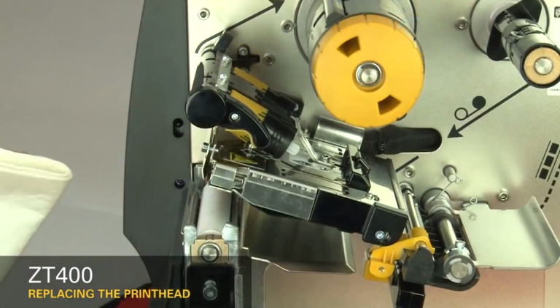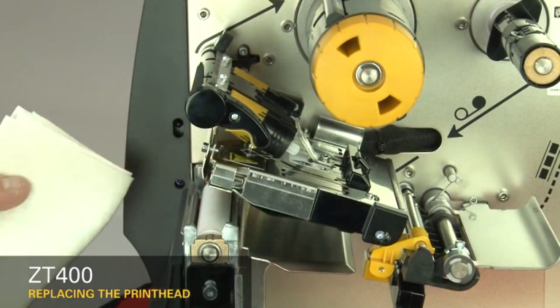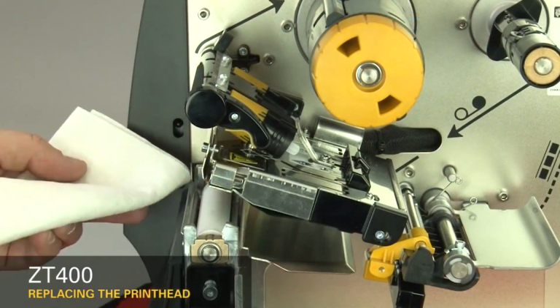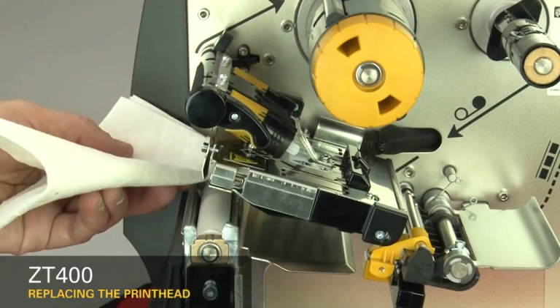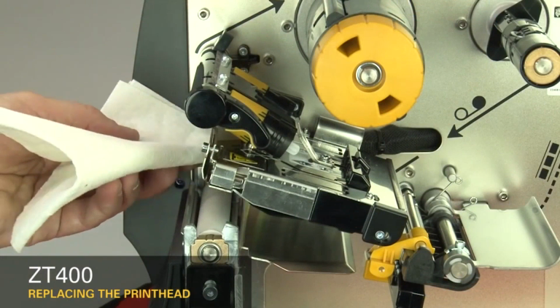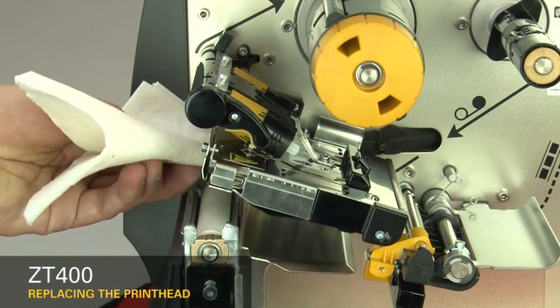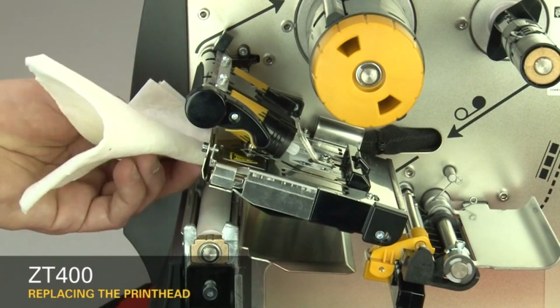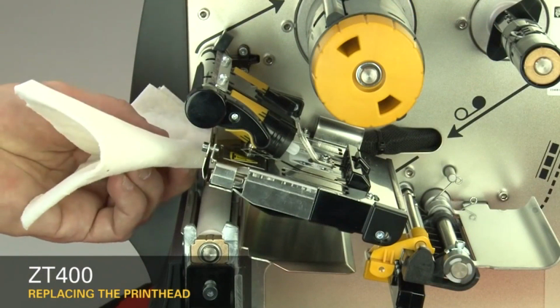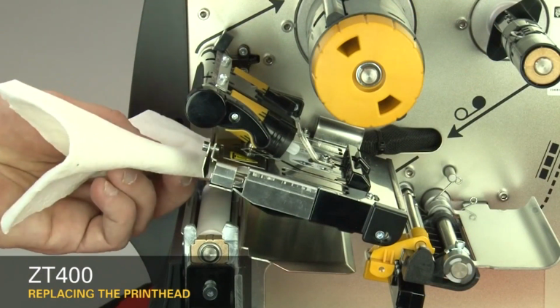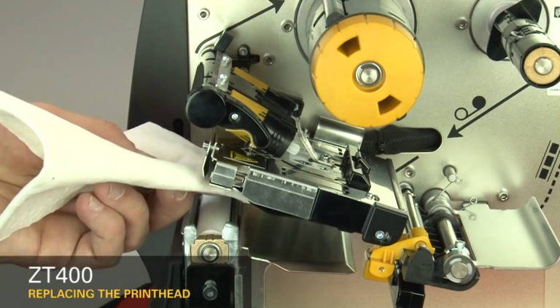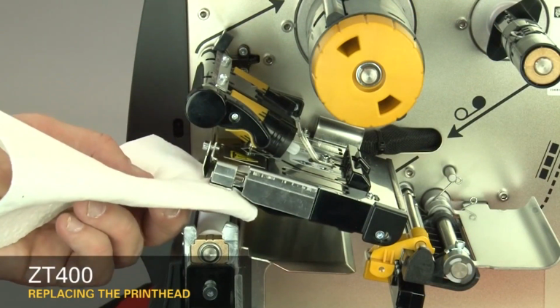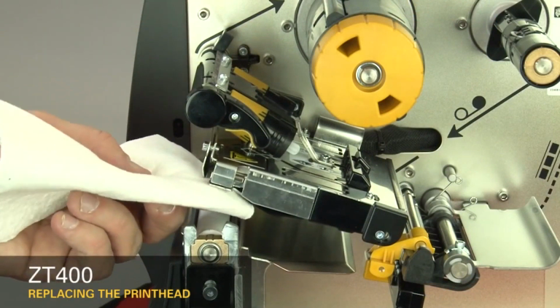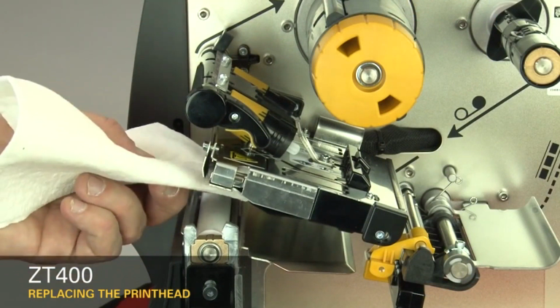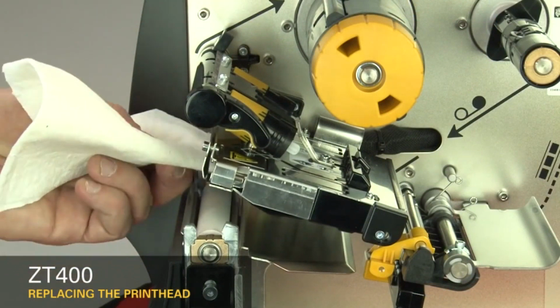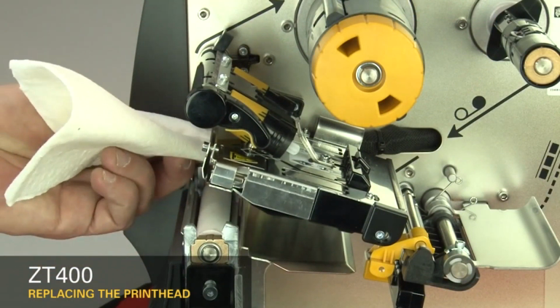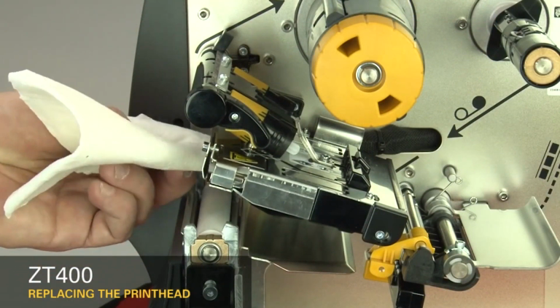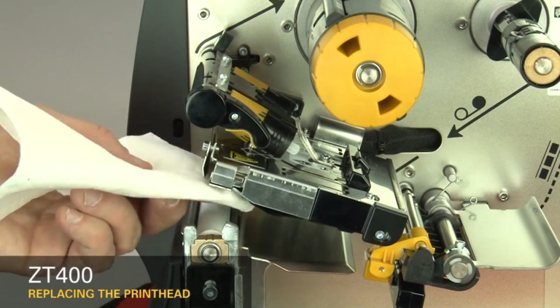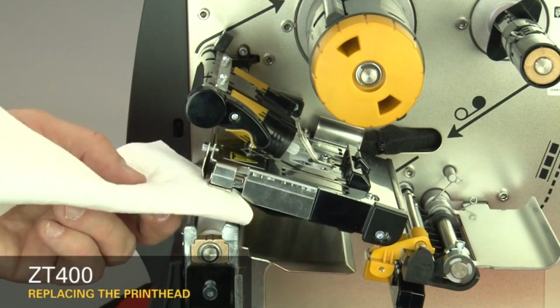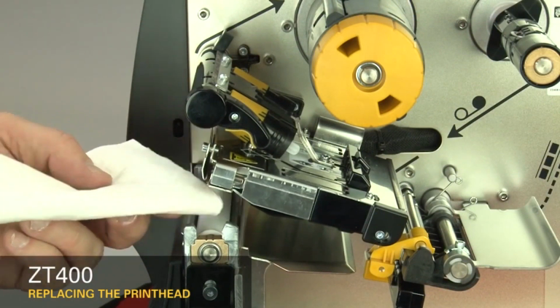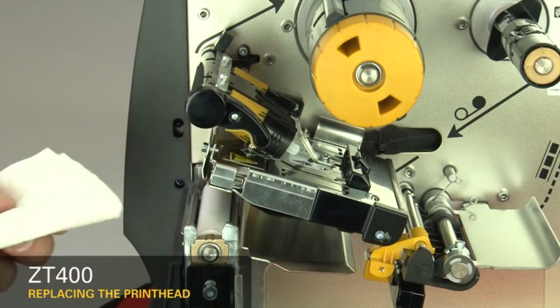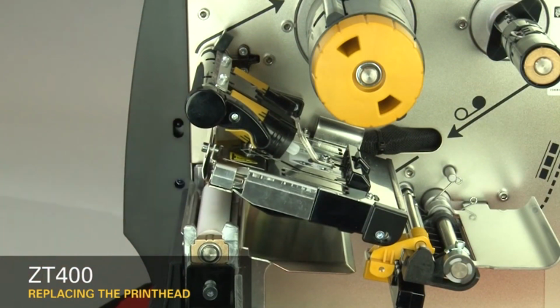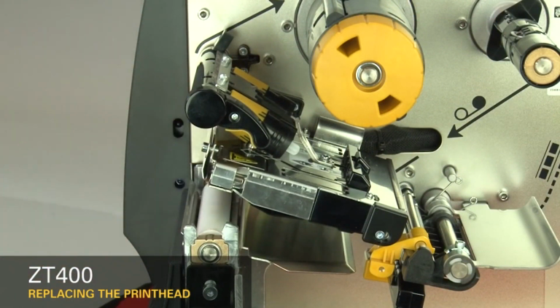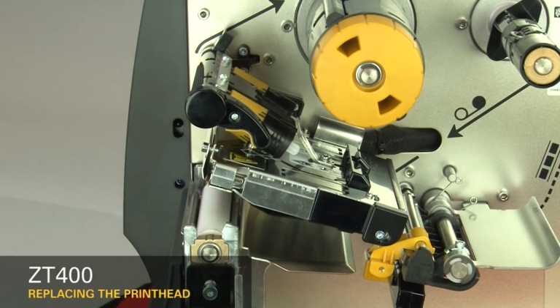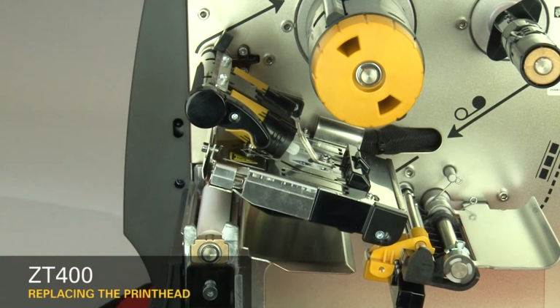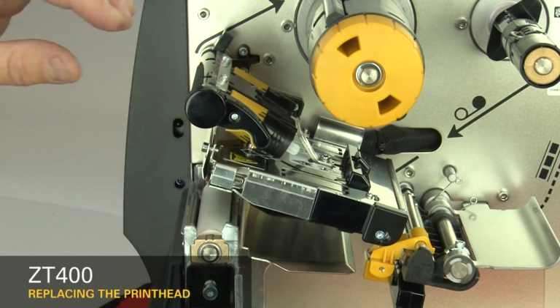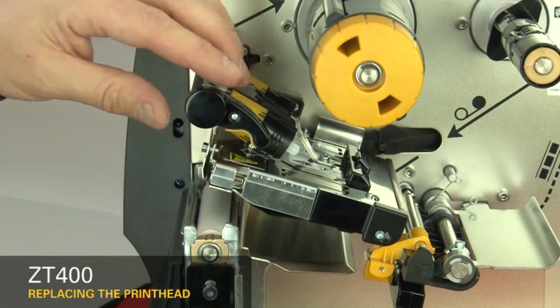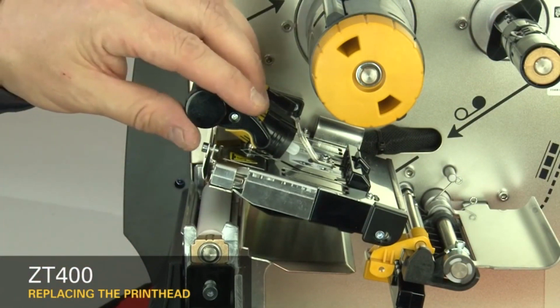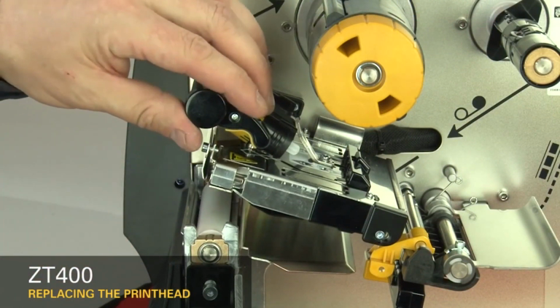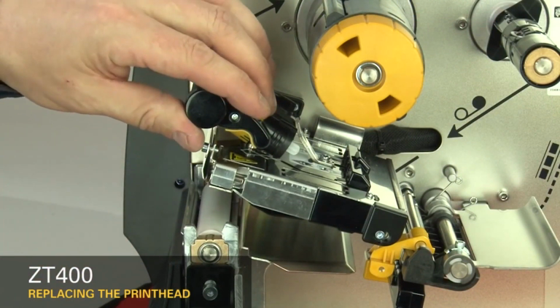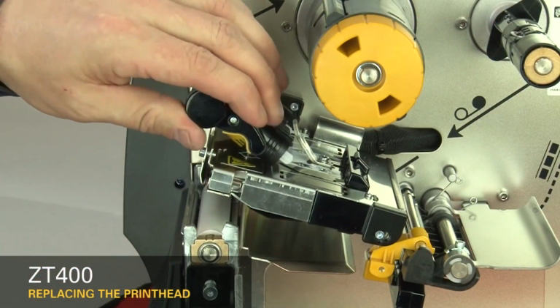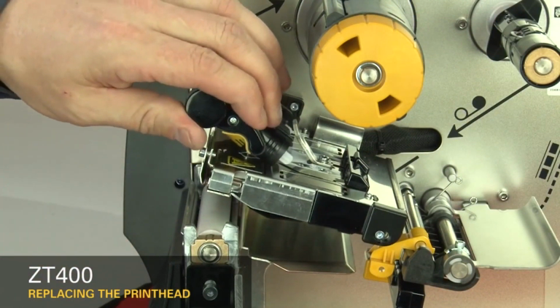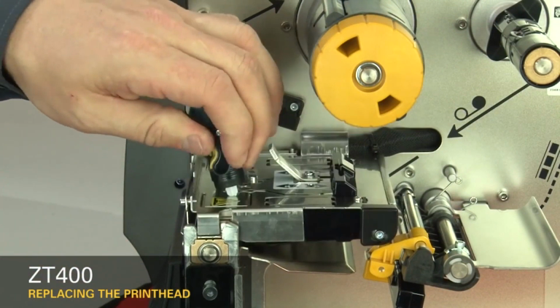Open the printhead and clean the printhead. Close the printhead.